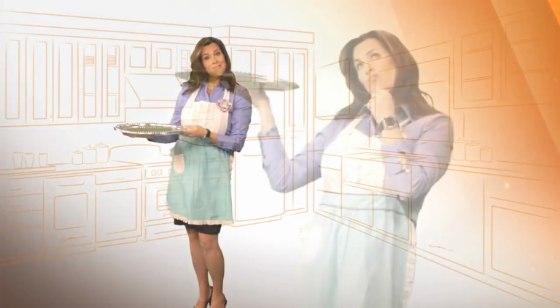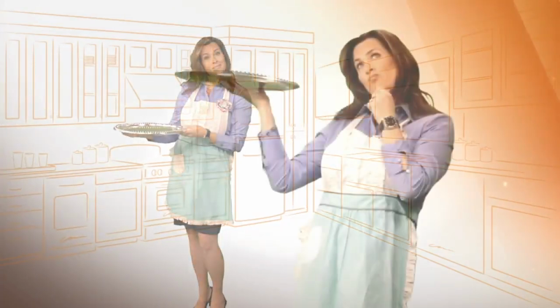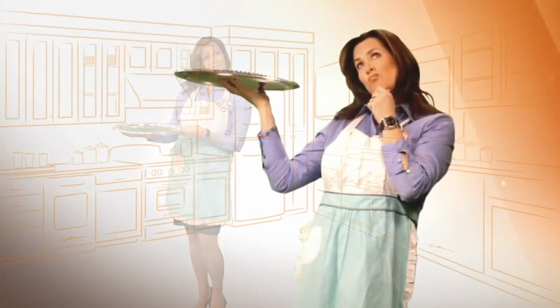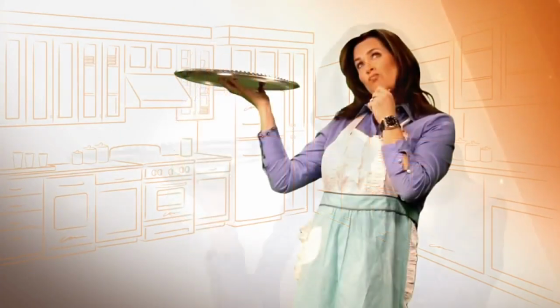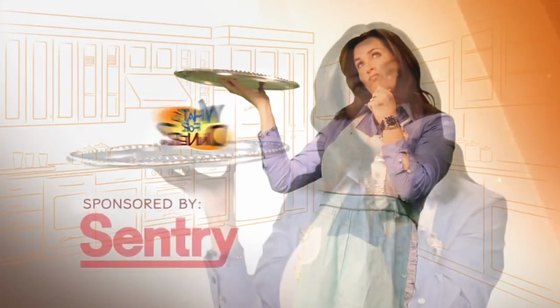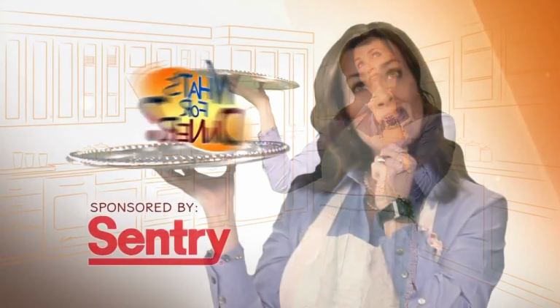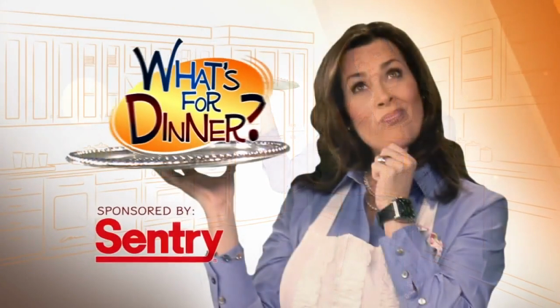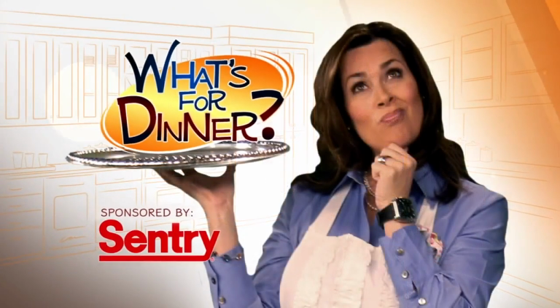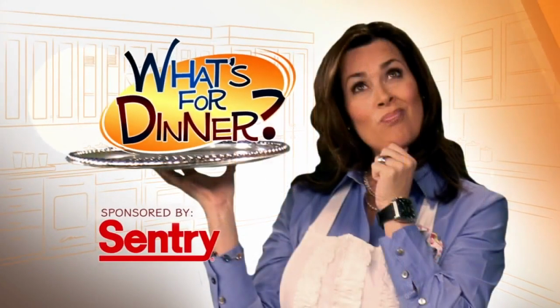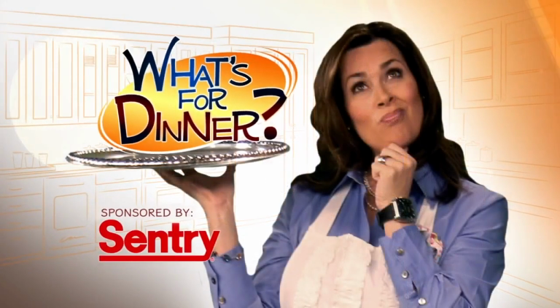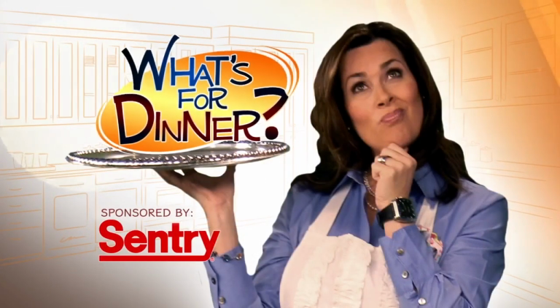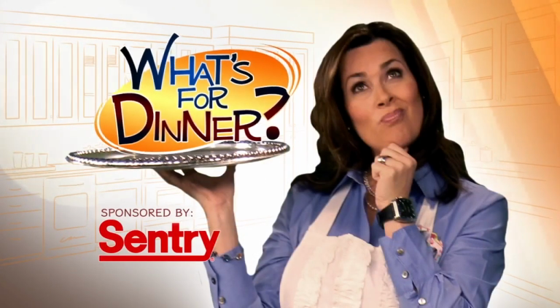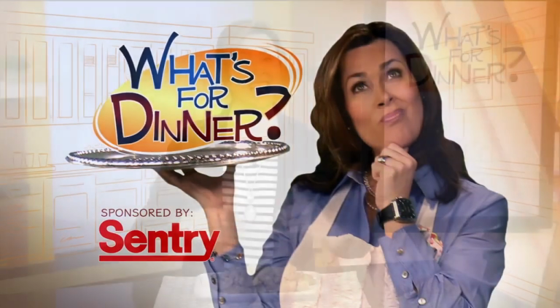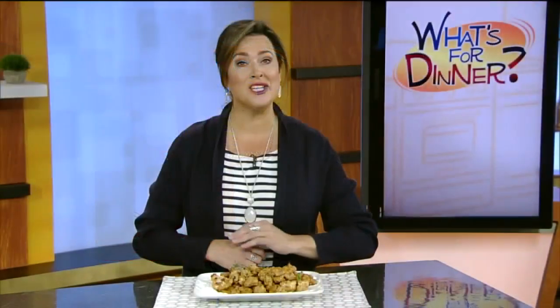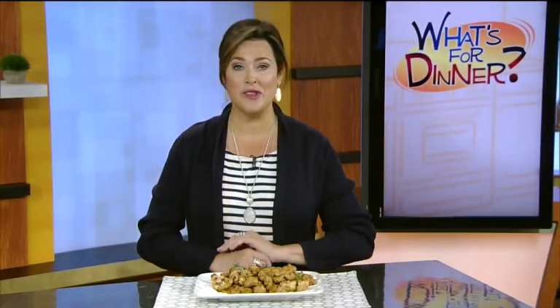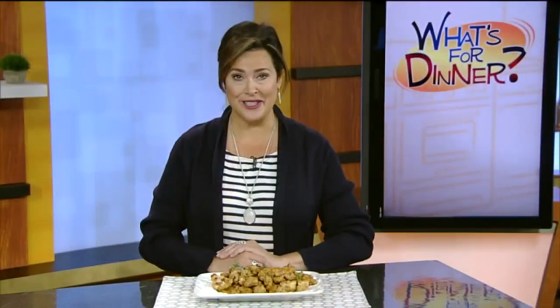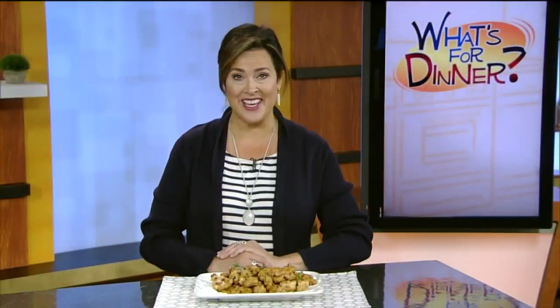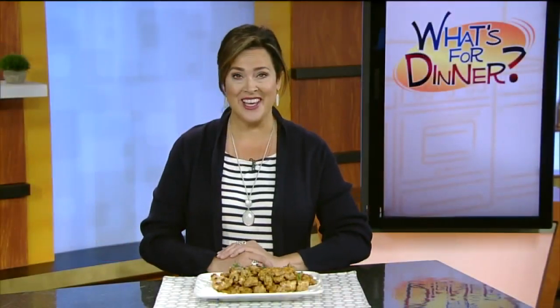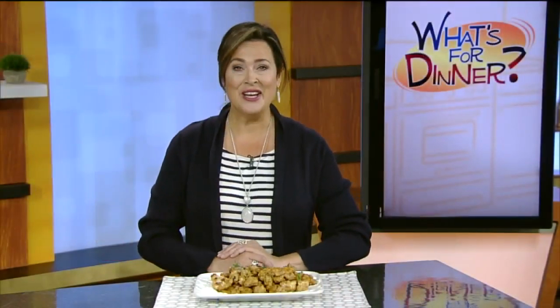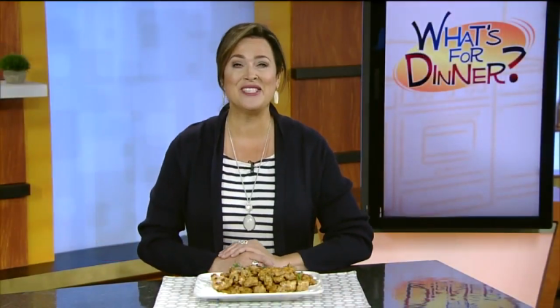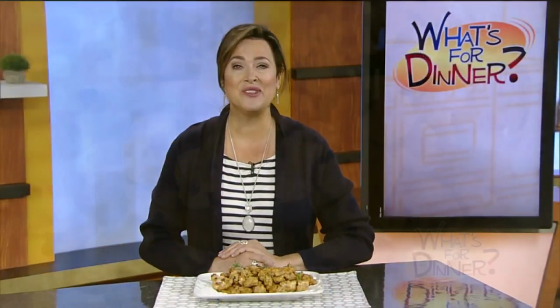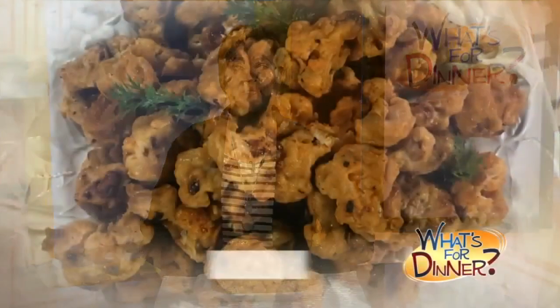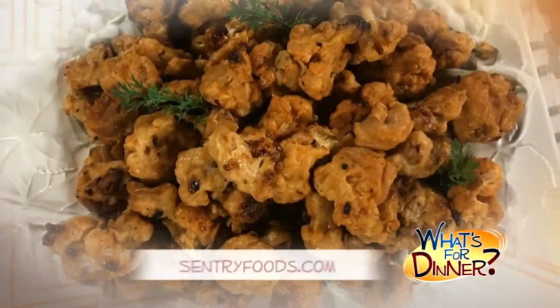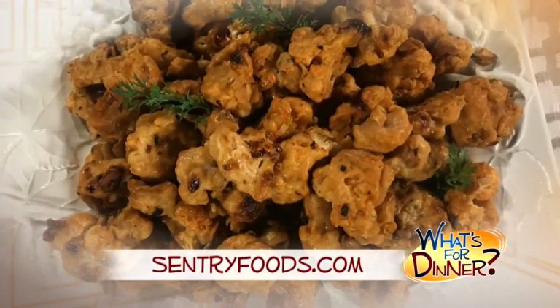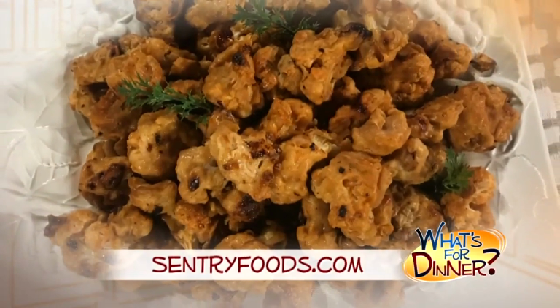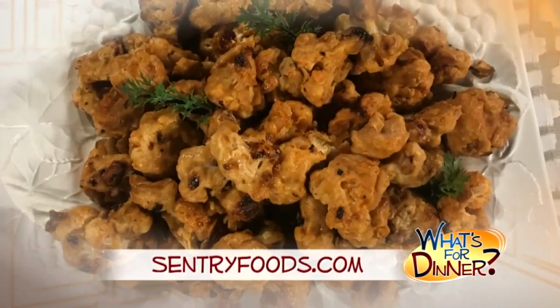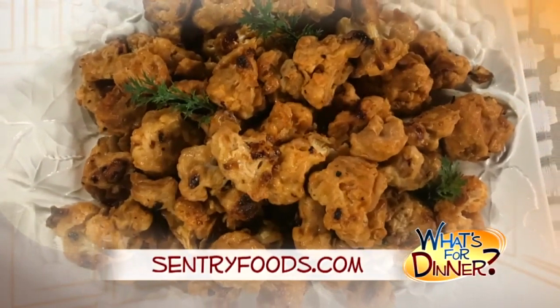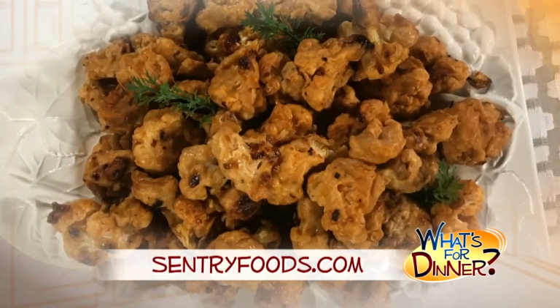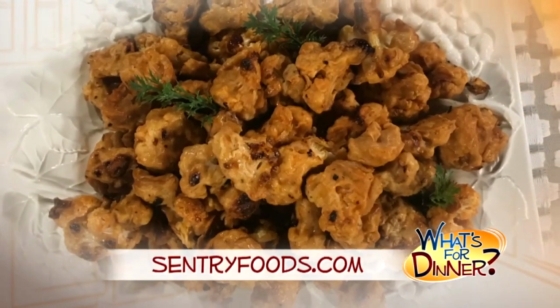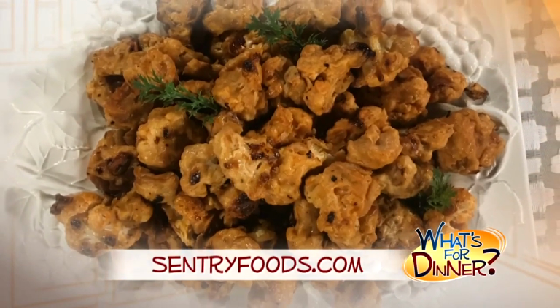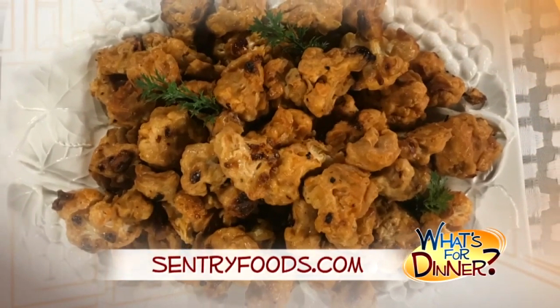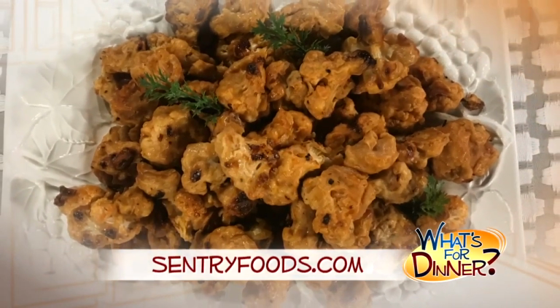I'm Molly Faye from the Morning Glenn. For dinner tonight, a side dish with a little kick. Go to CenturyFoods.com for this buffalo cauliflower recipe.